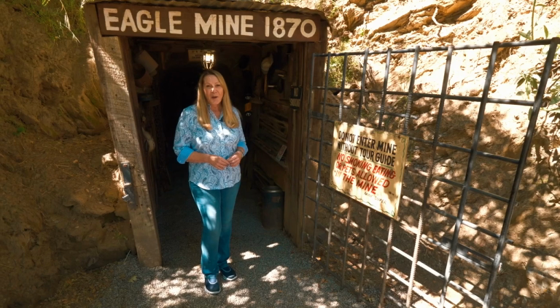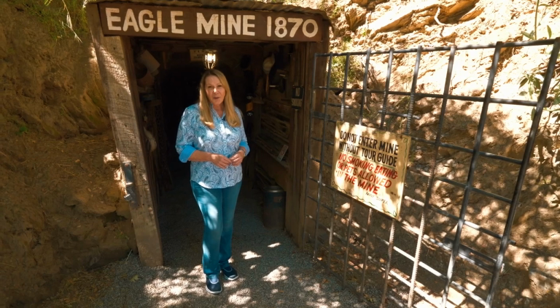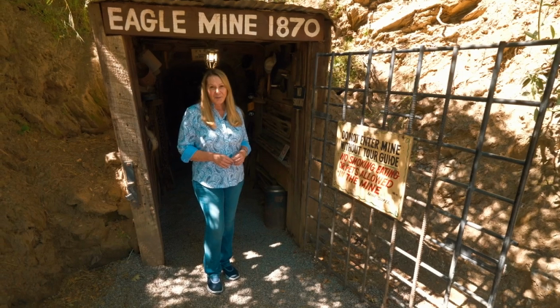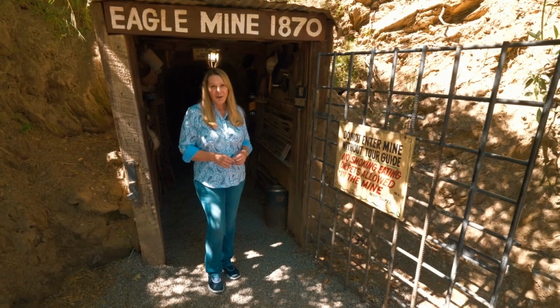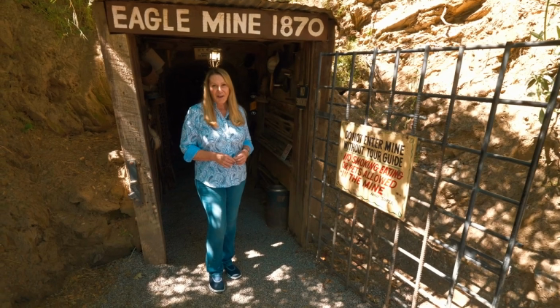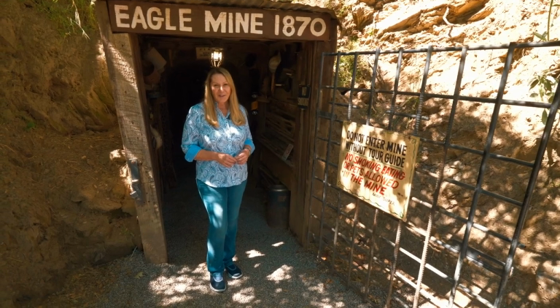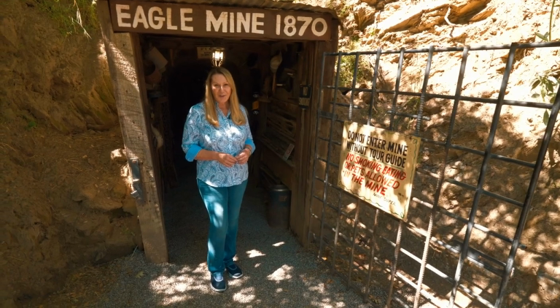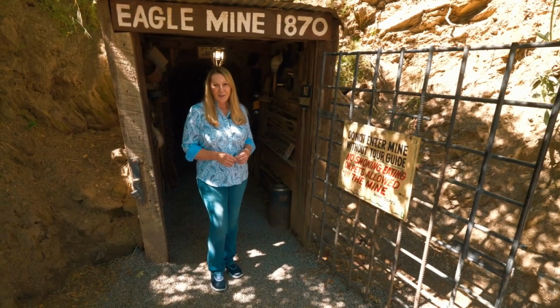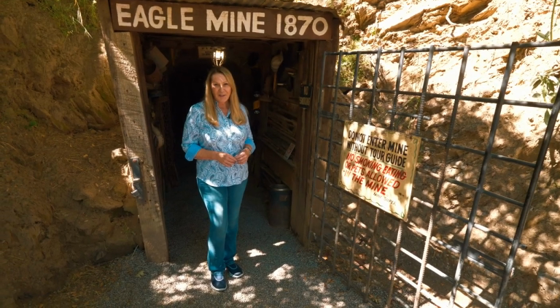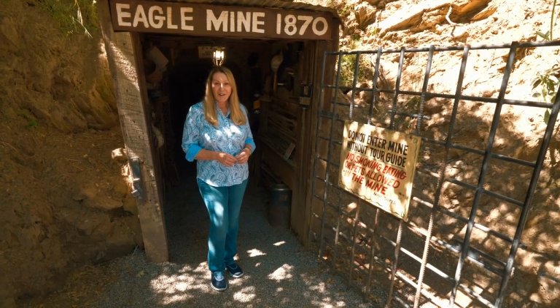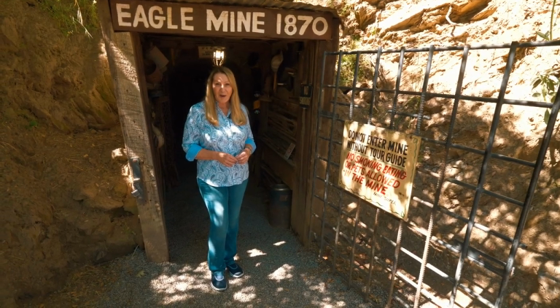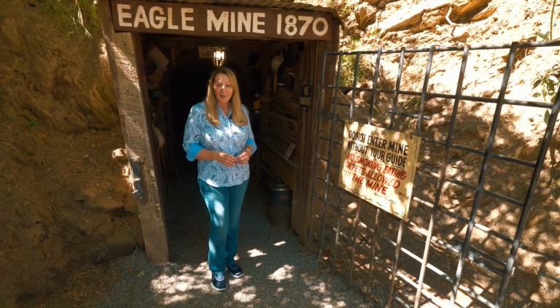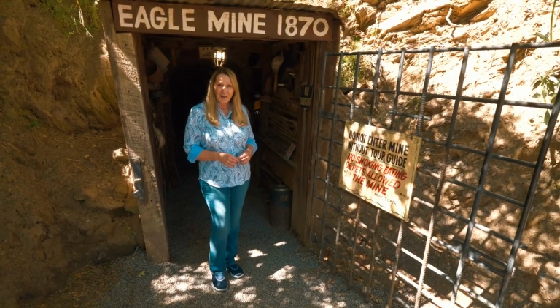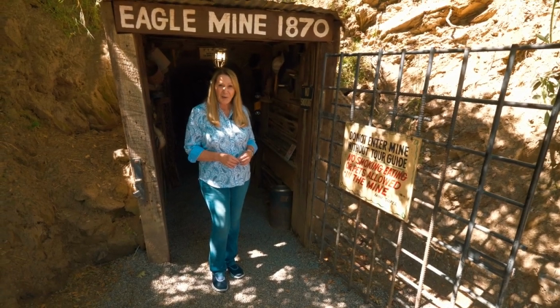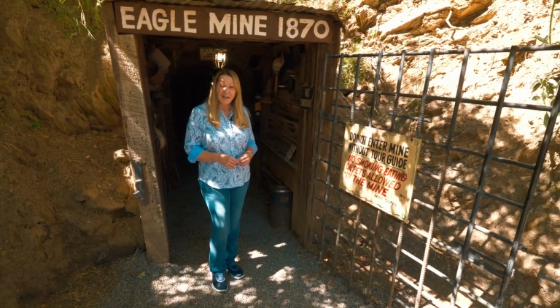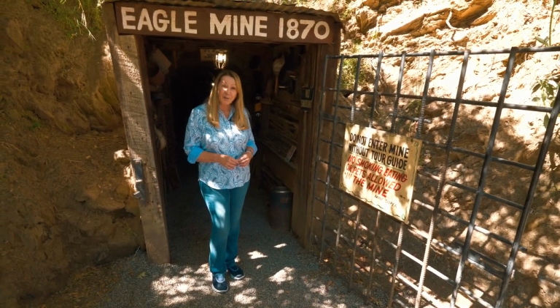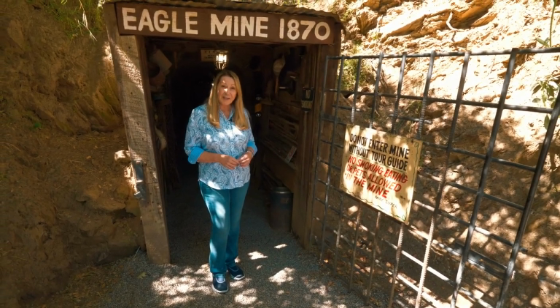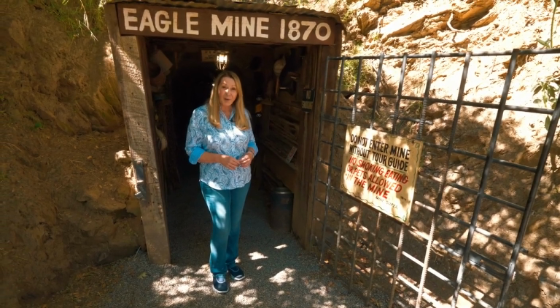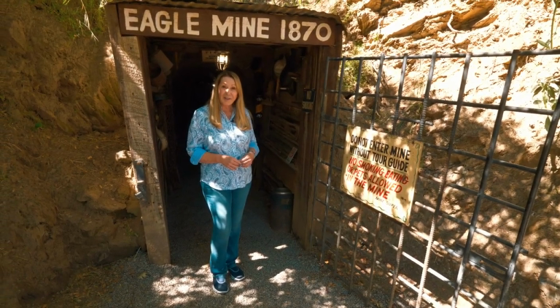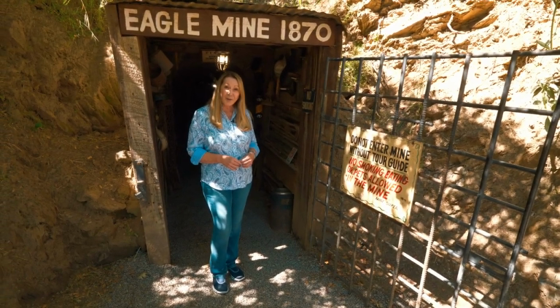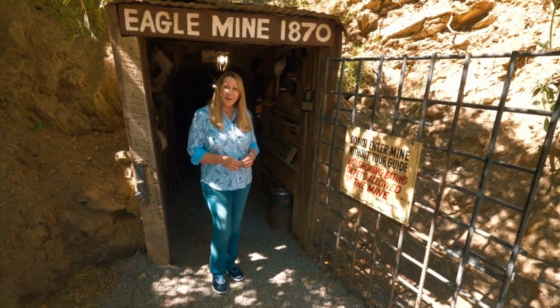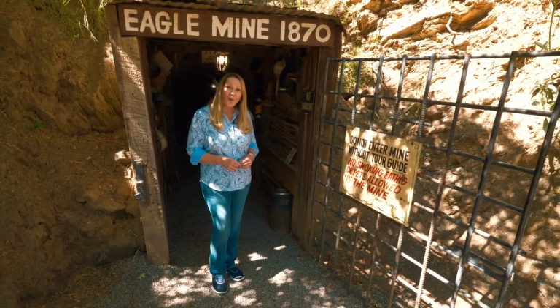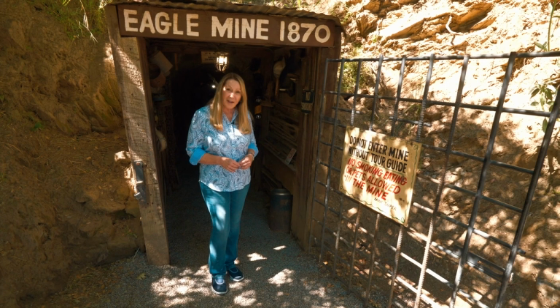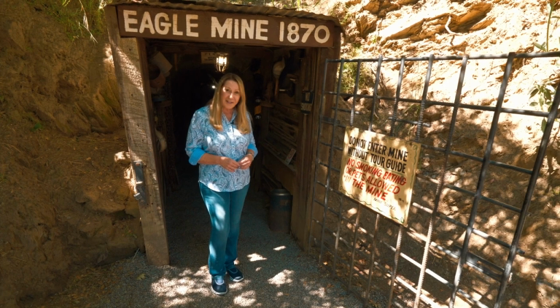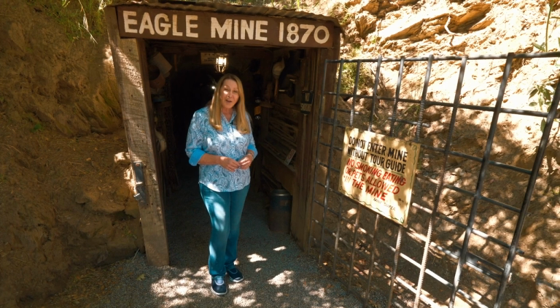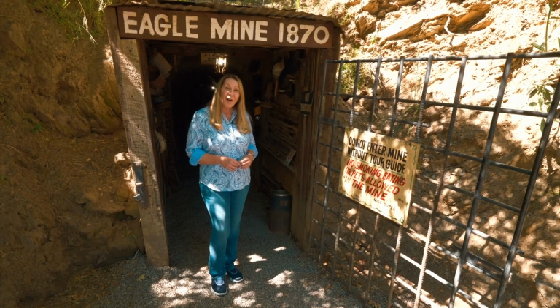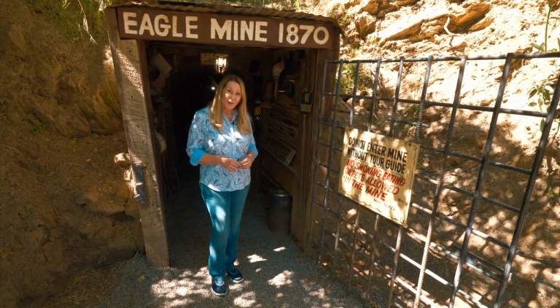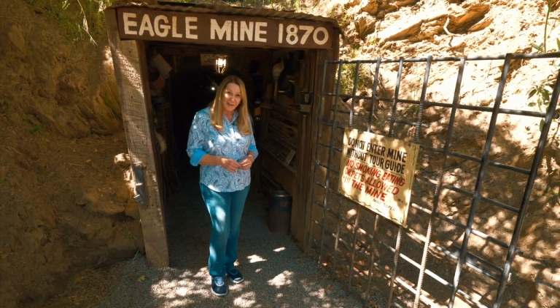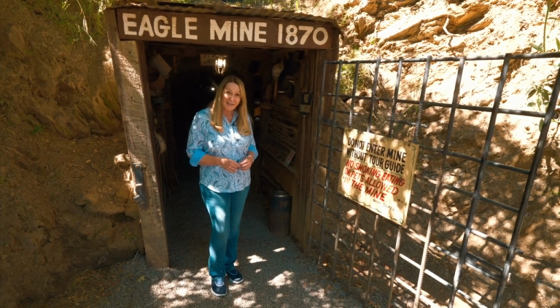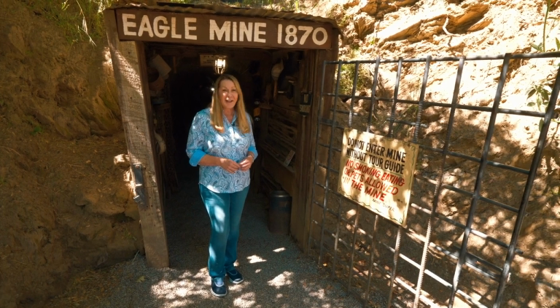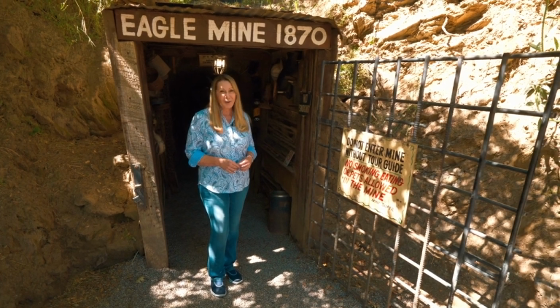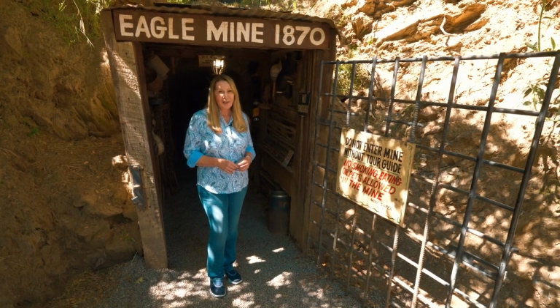Welcome to Artifacts and Arts Across America on Traveling with Francois, as we explore the historic gold mining town of Julian, California.